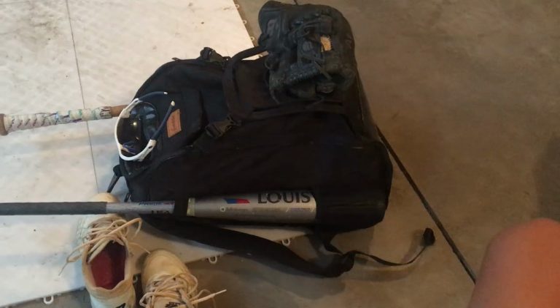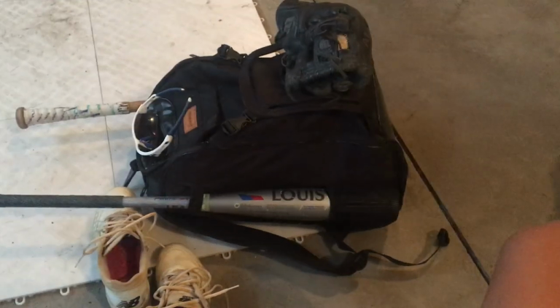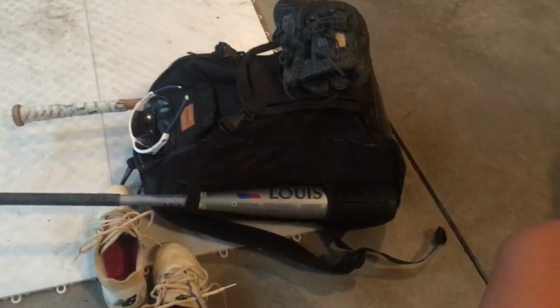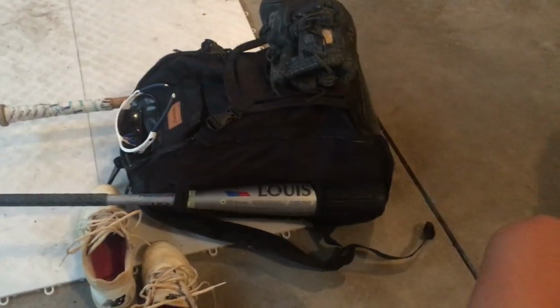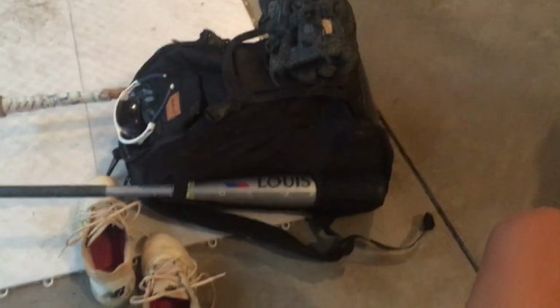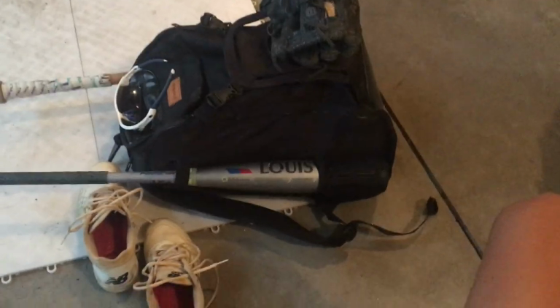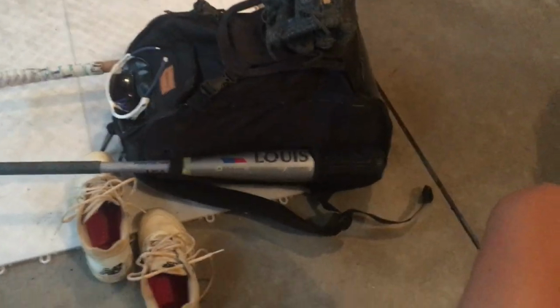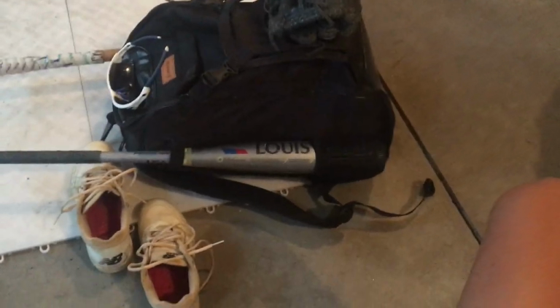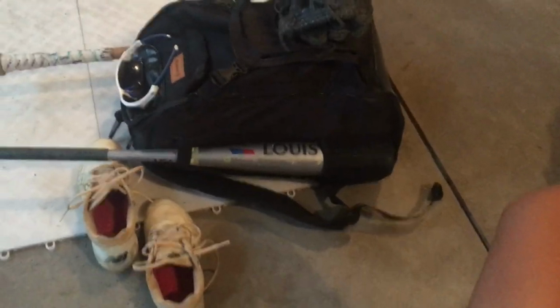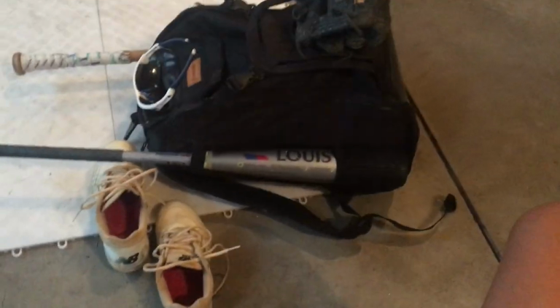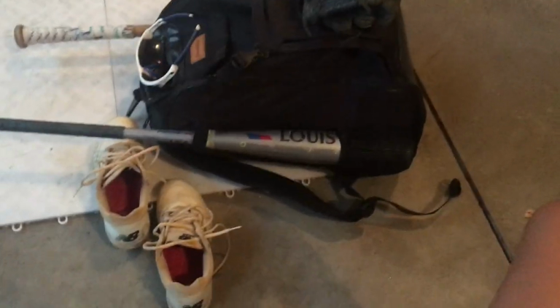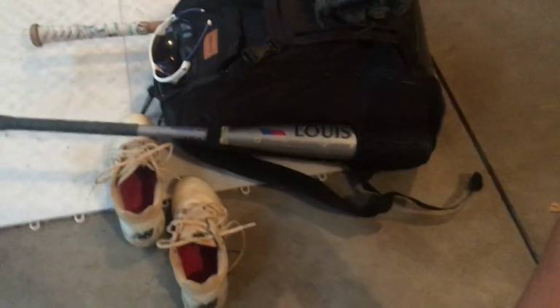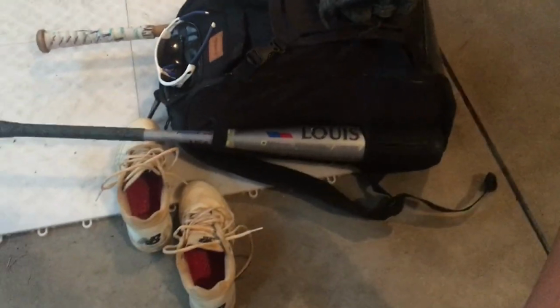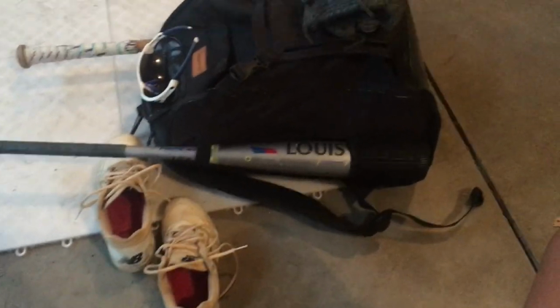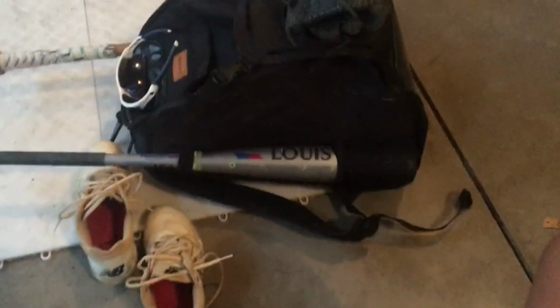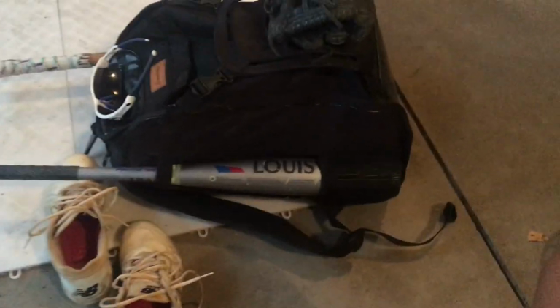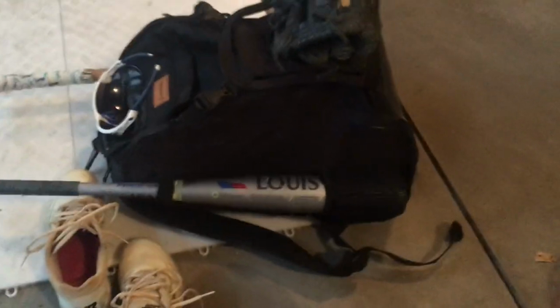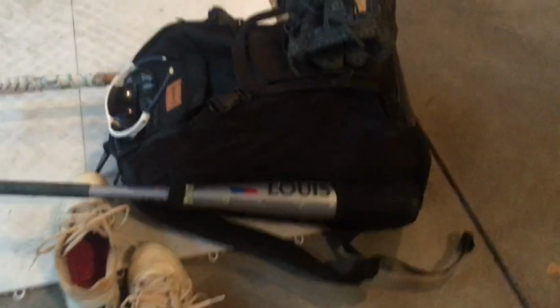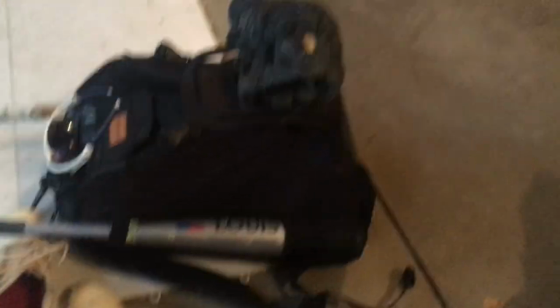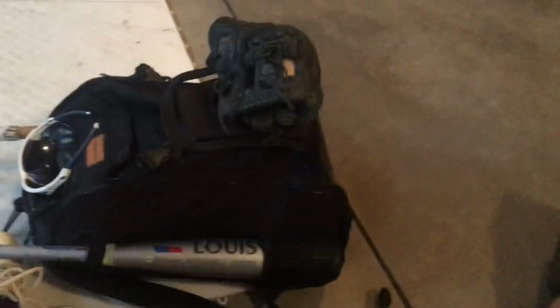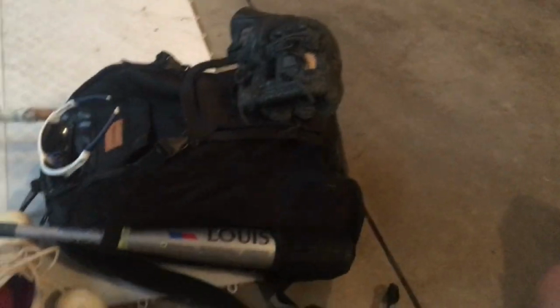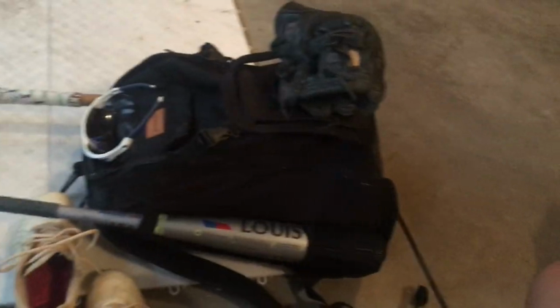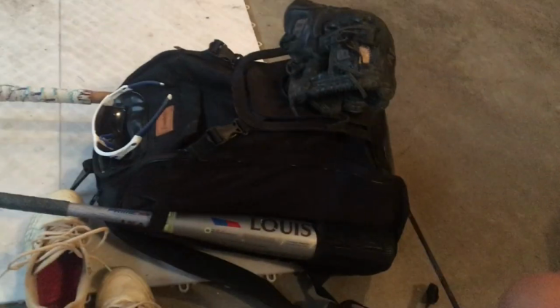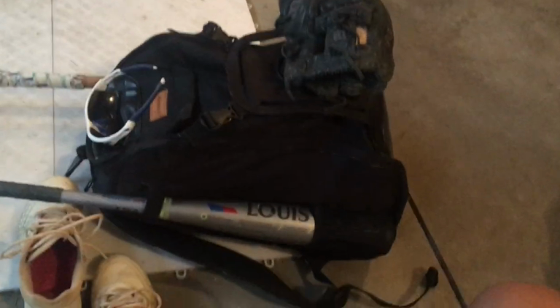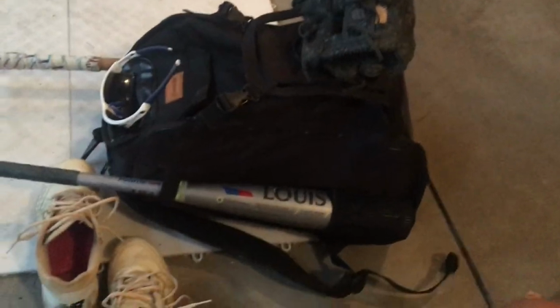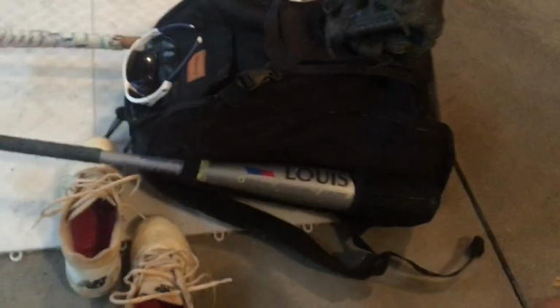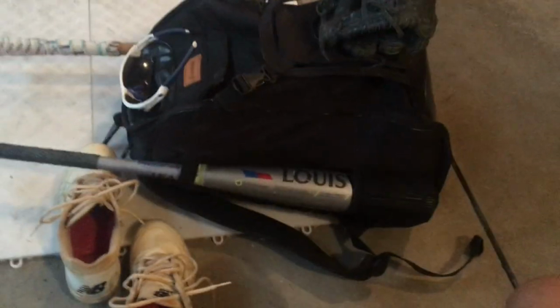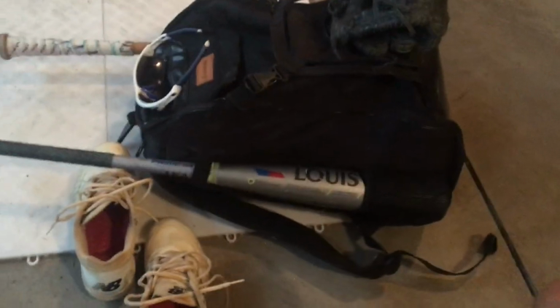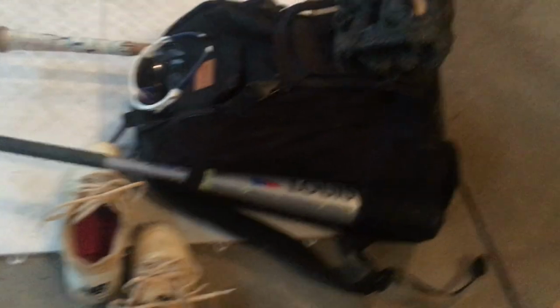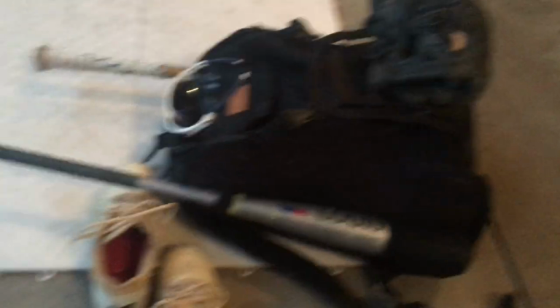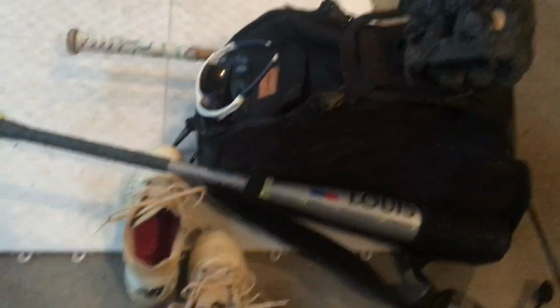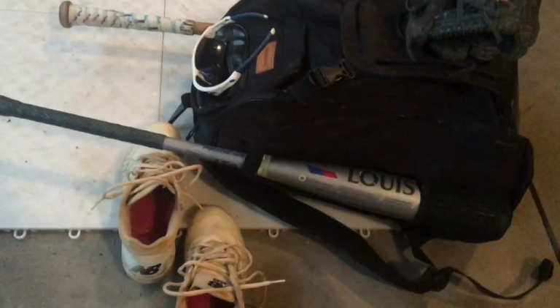Hey guys, welcome back to another video on the channel. Today we are going to be doing what is inside my baseball bag.